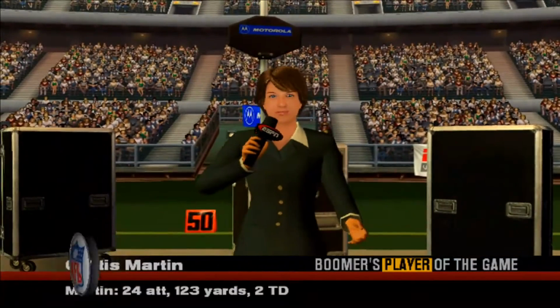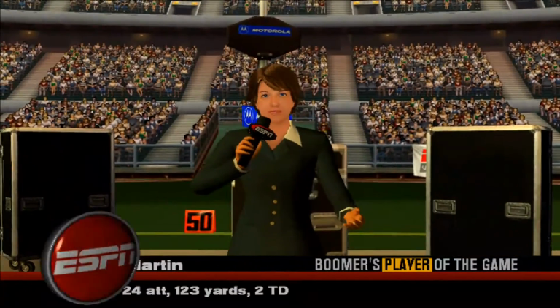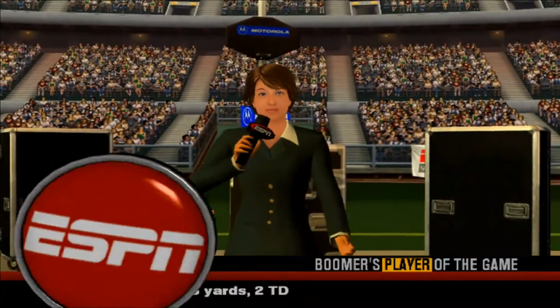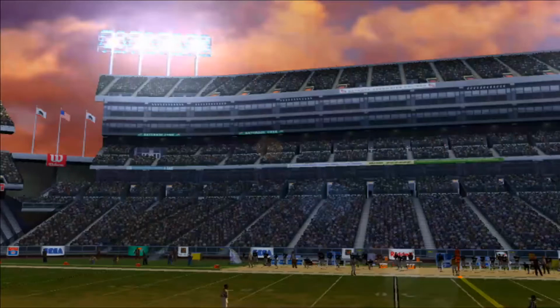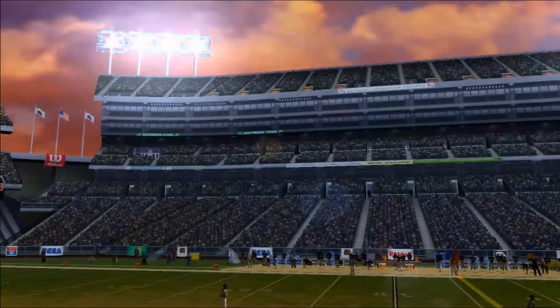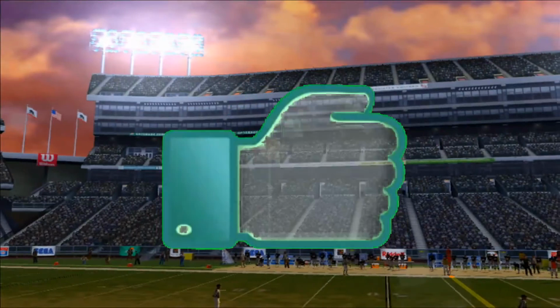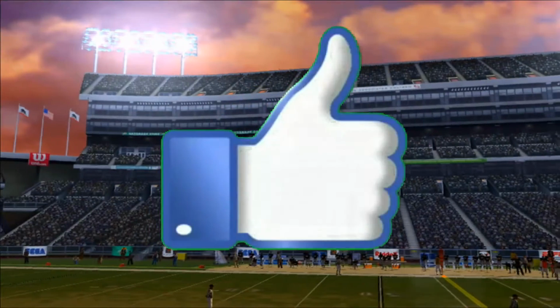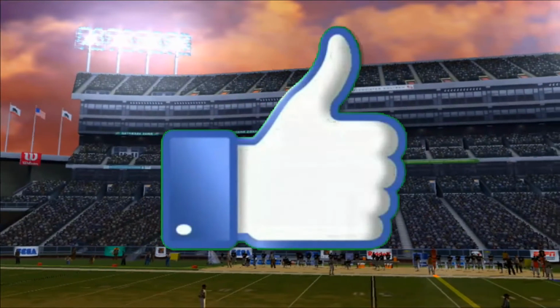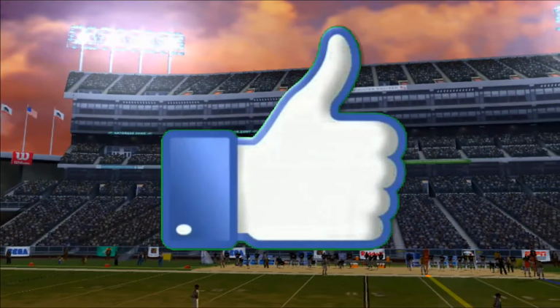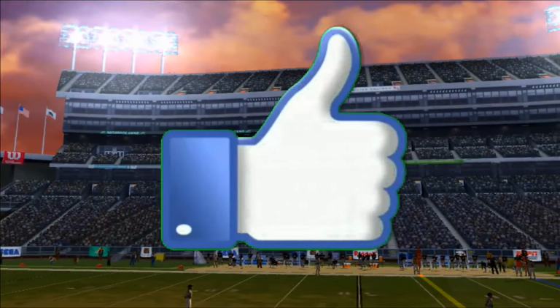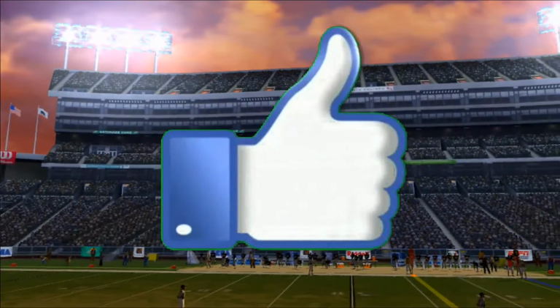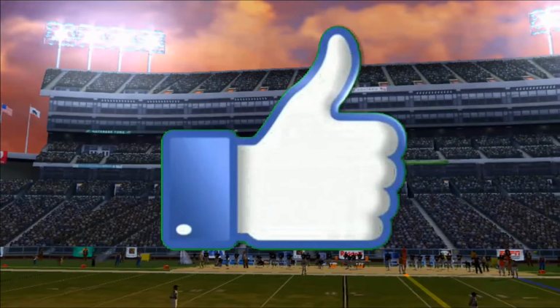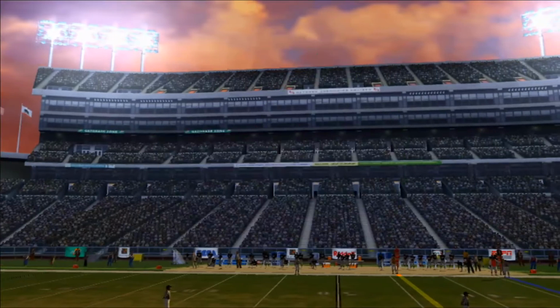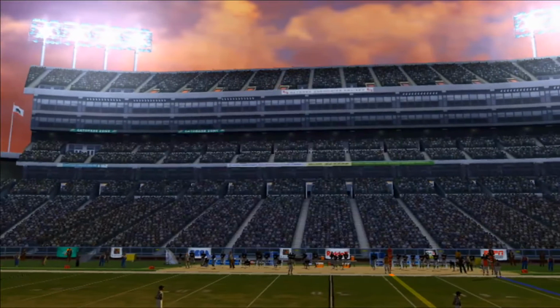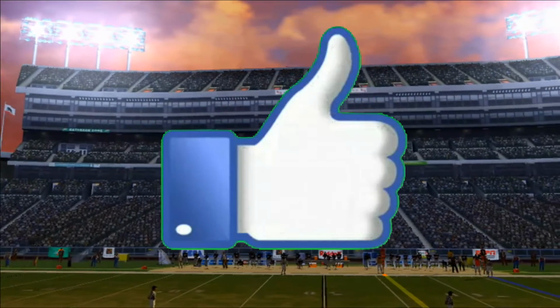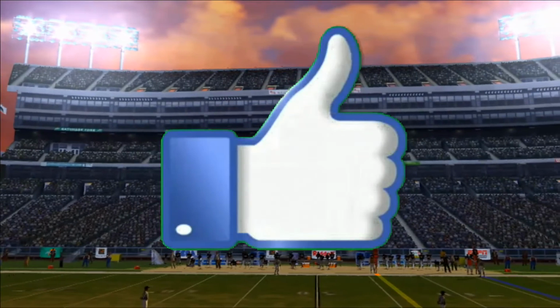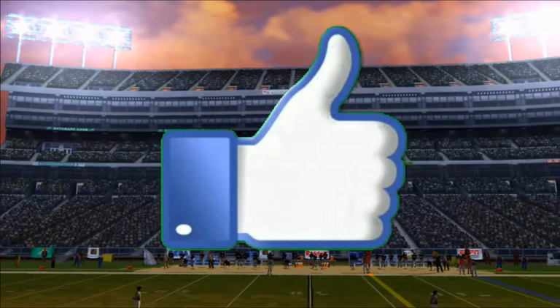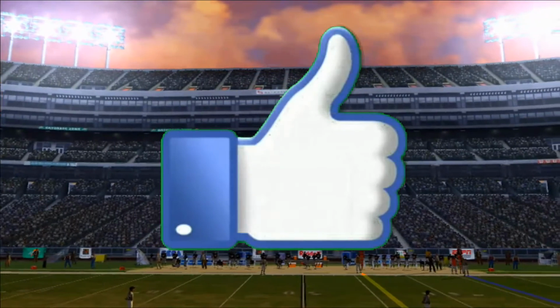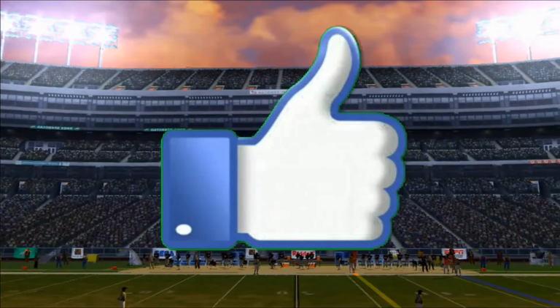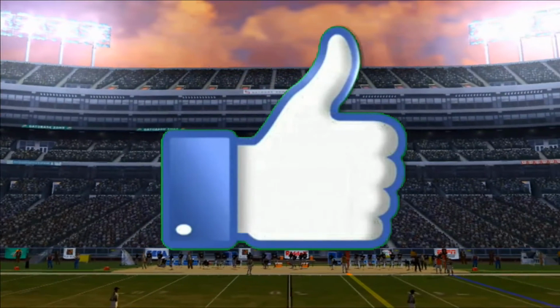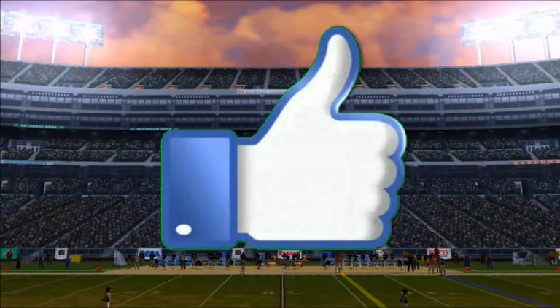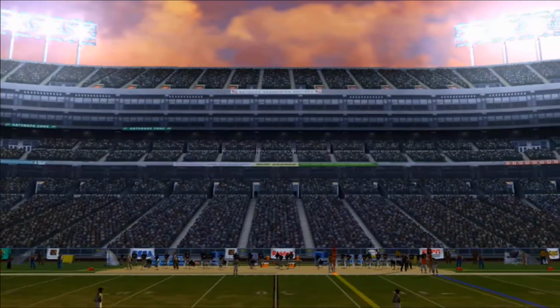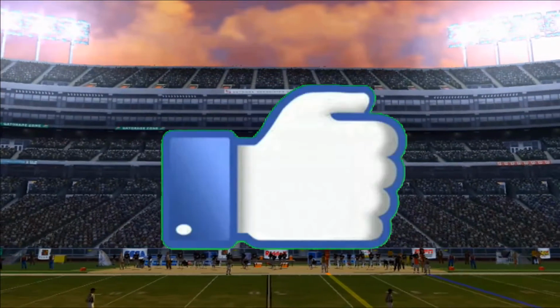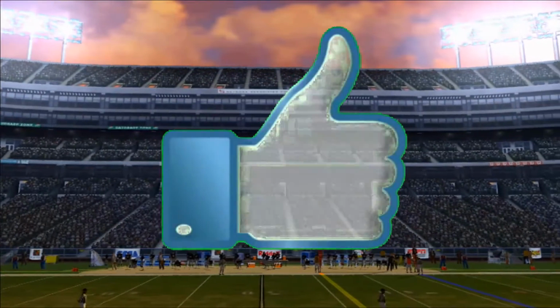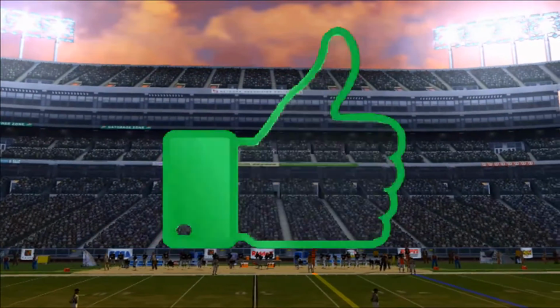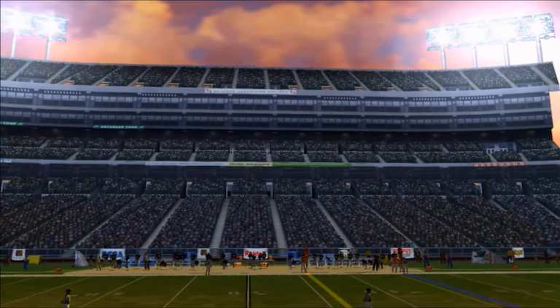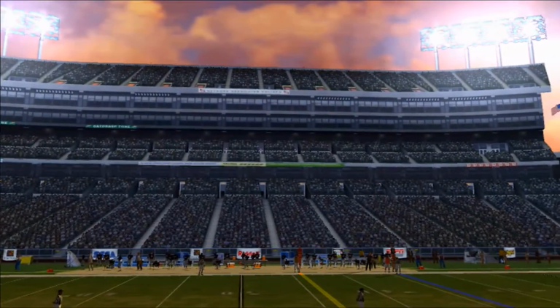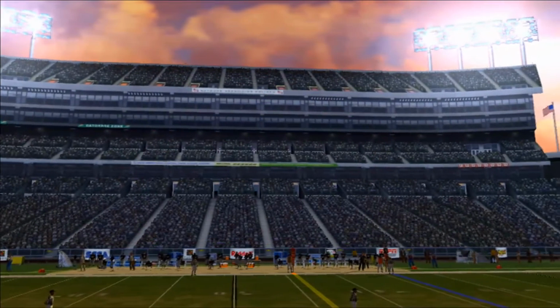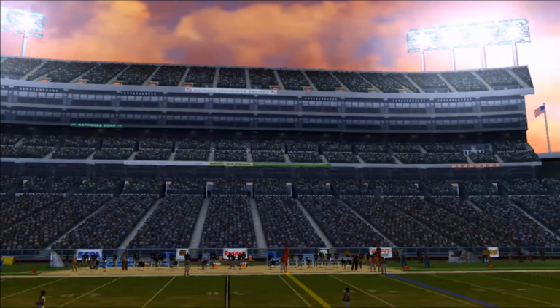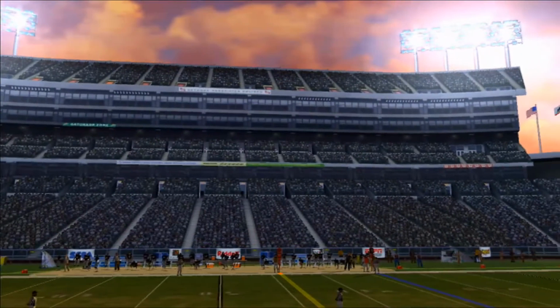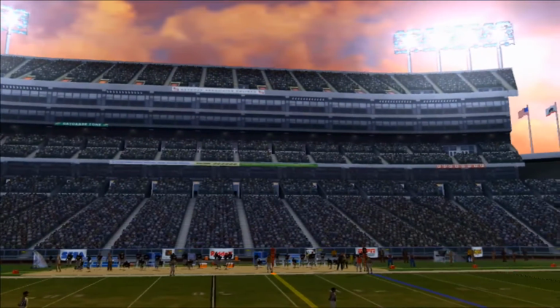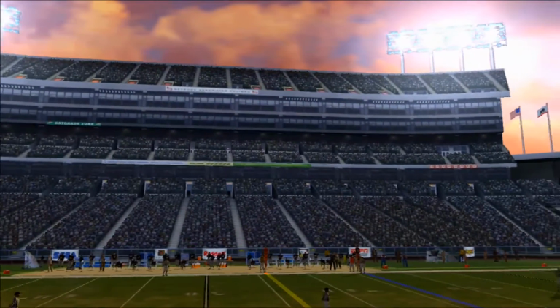I'm Chris Berman, and that concludes our broadcast of the NFL on ESPN — the worldwide leader in sports. Take care, we'll see you next time.